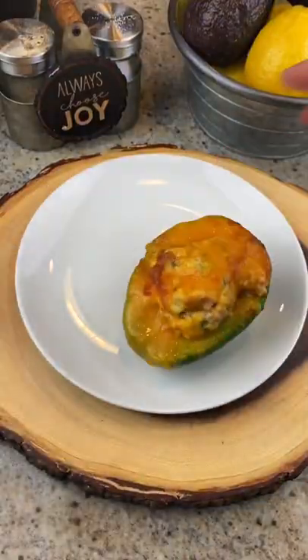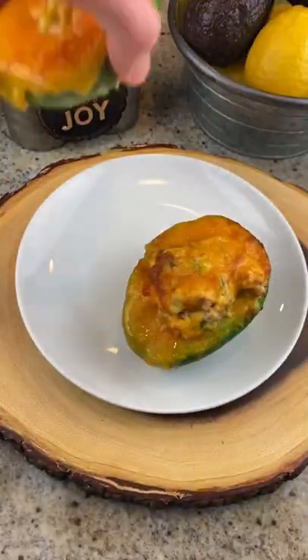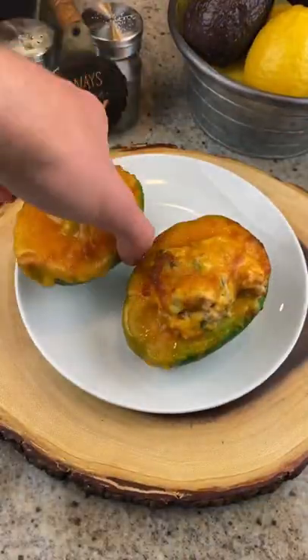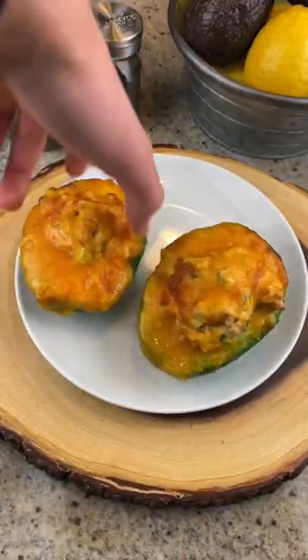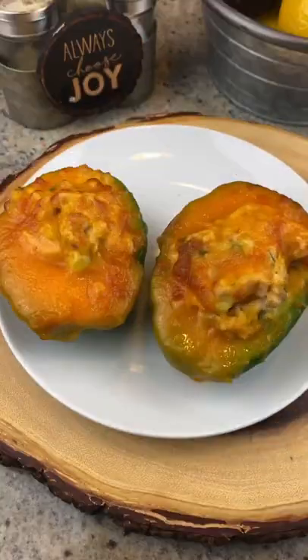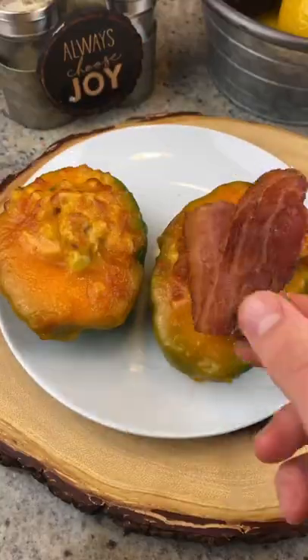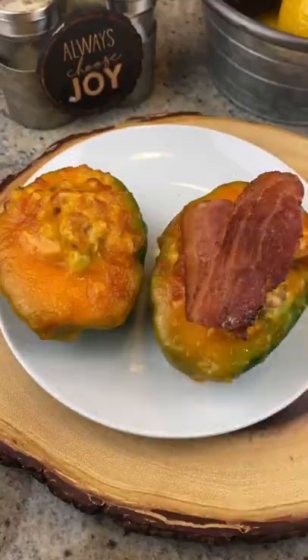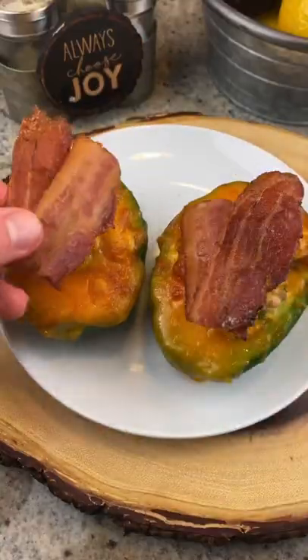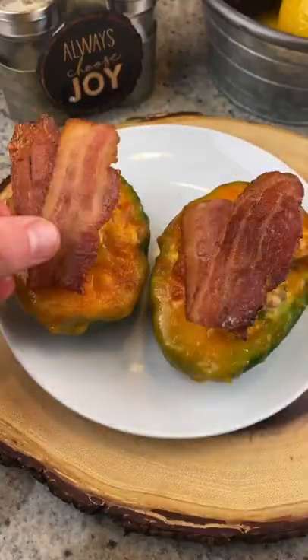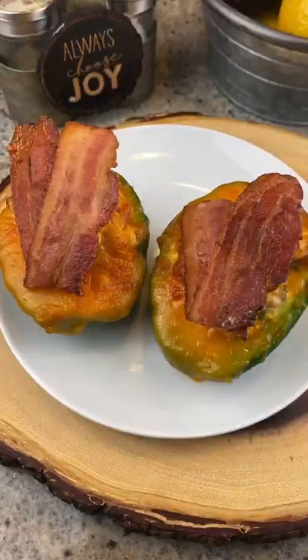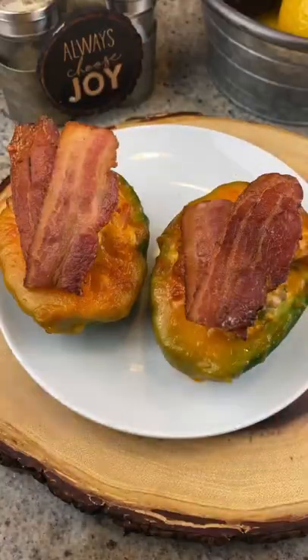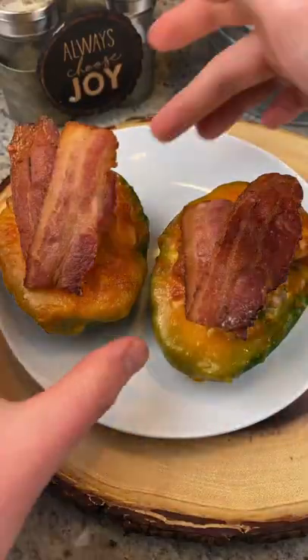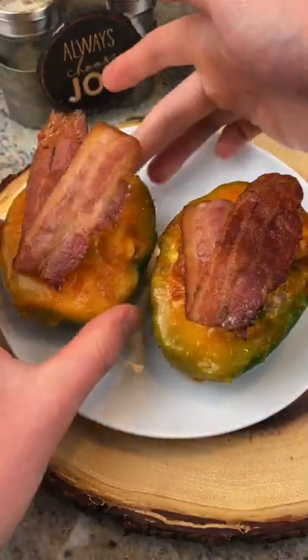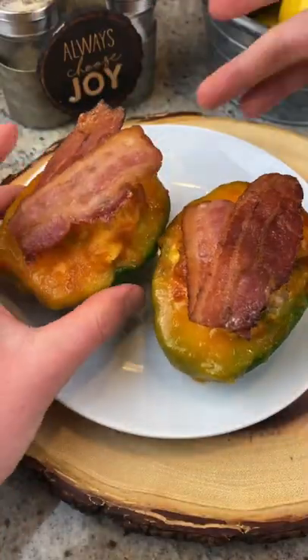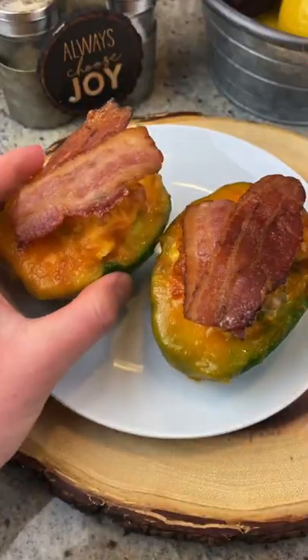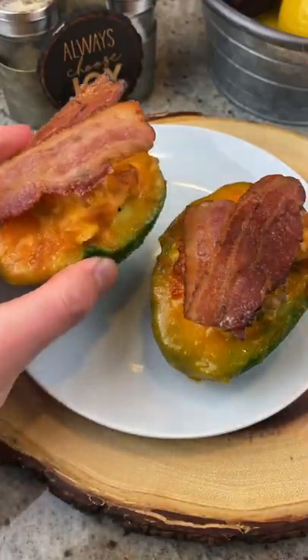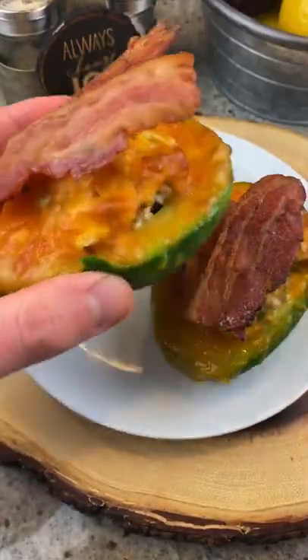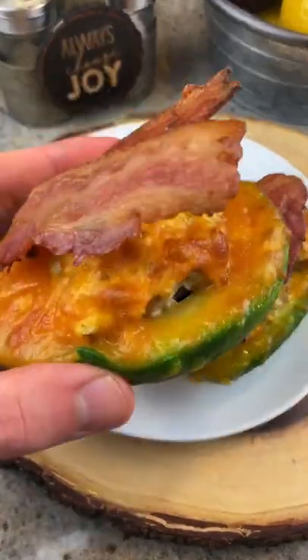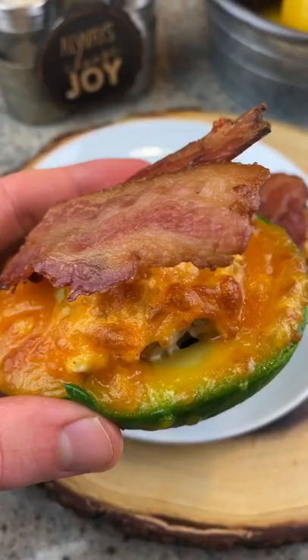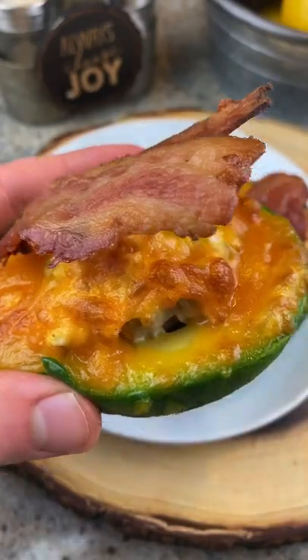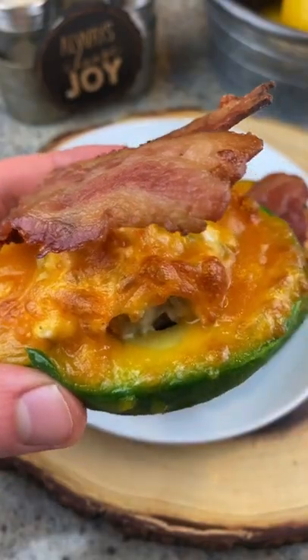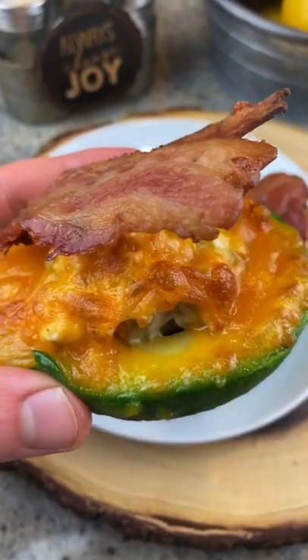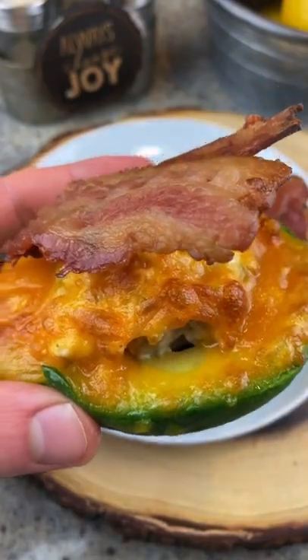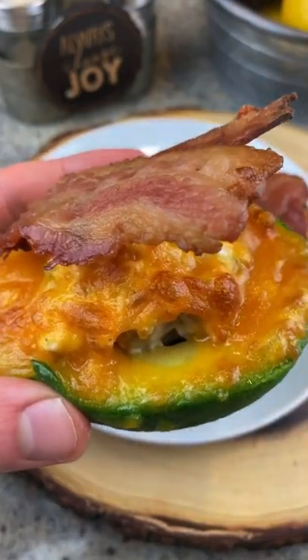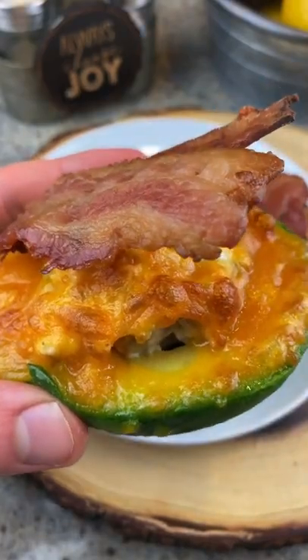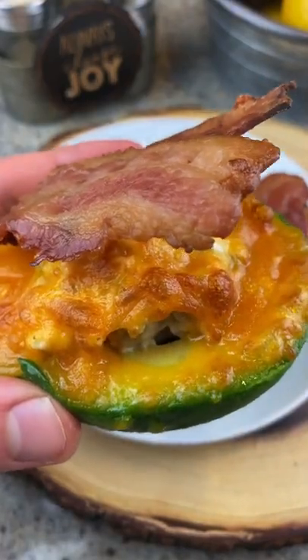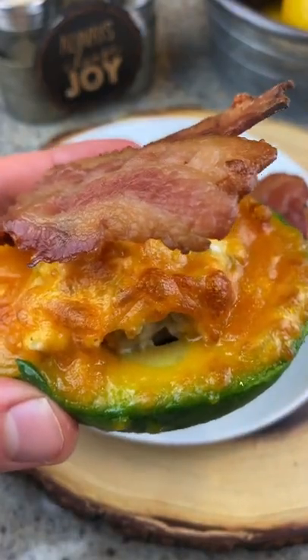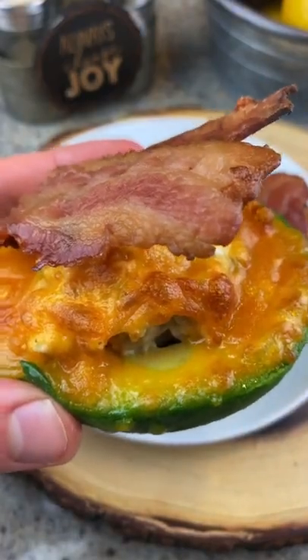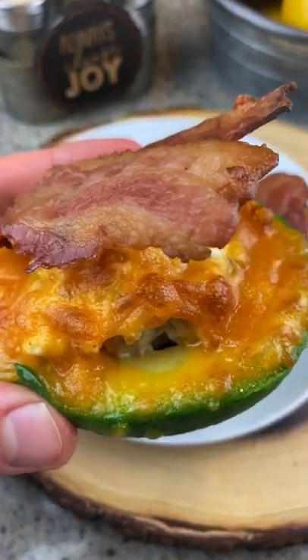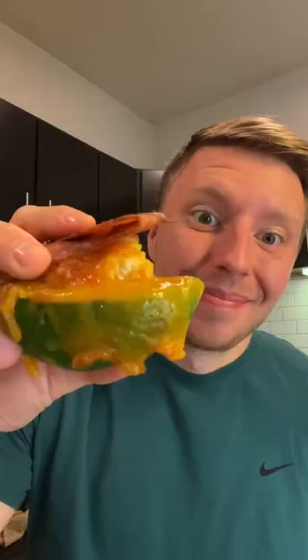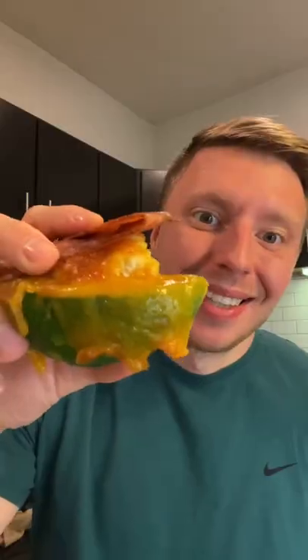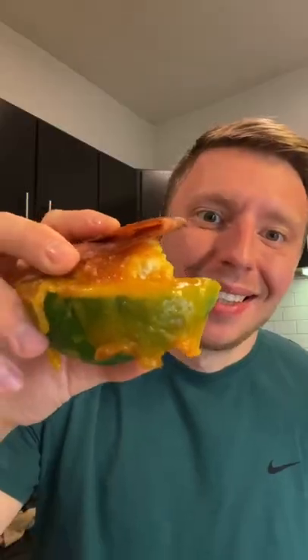Put some bacon on top, and oh my god, this was so good.